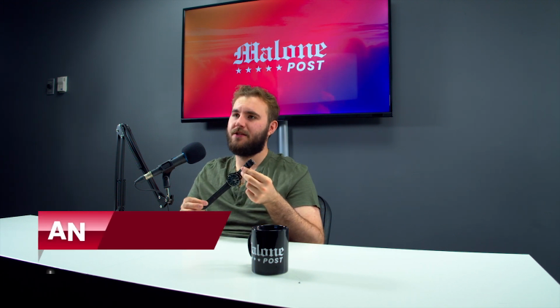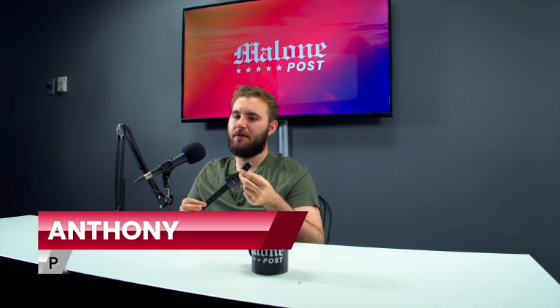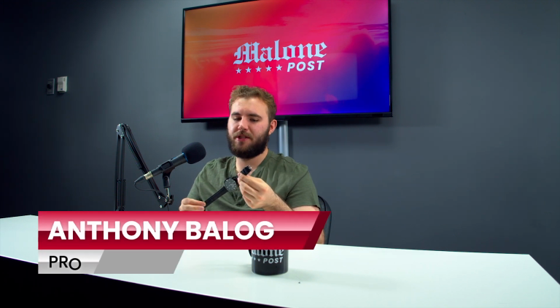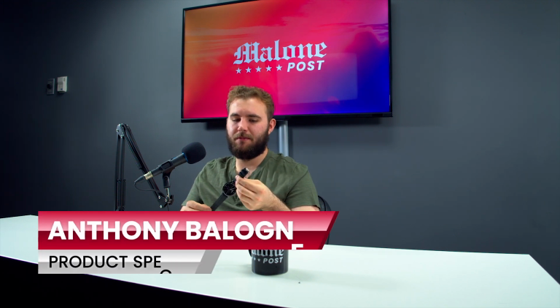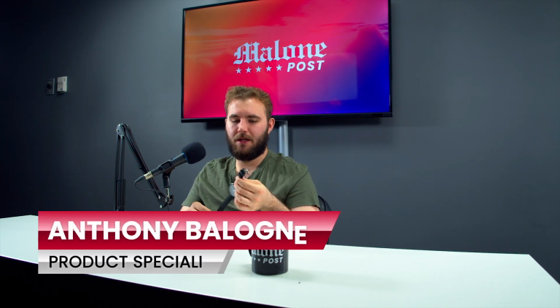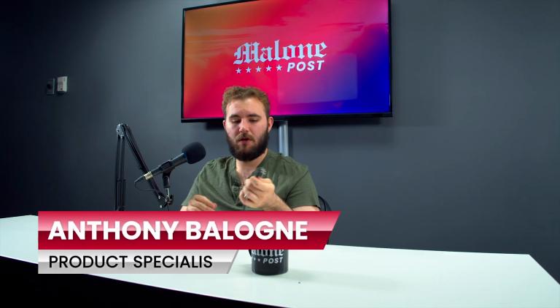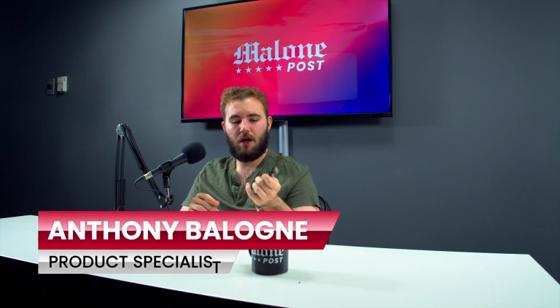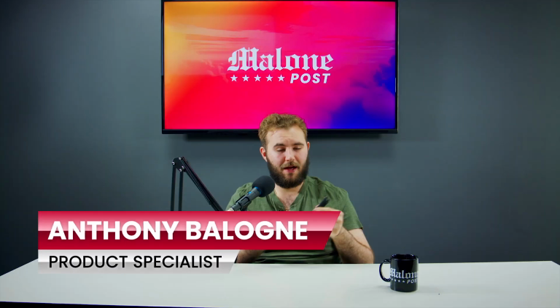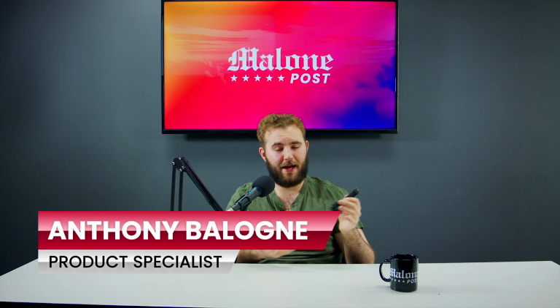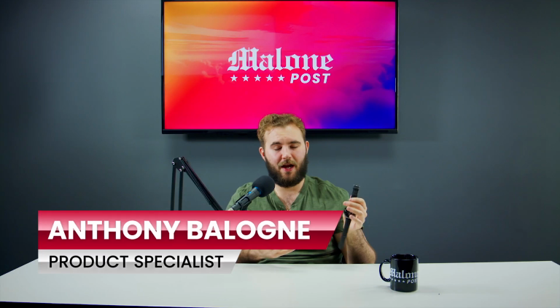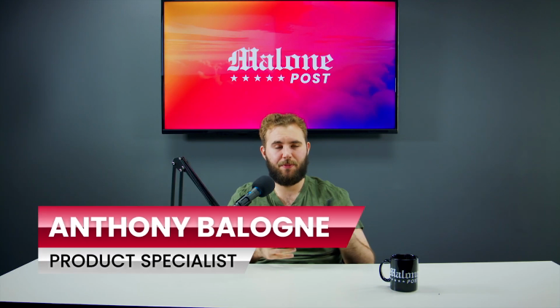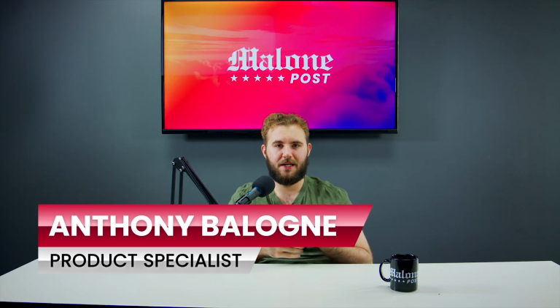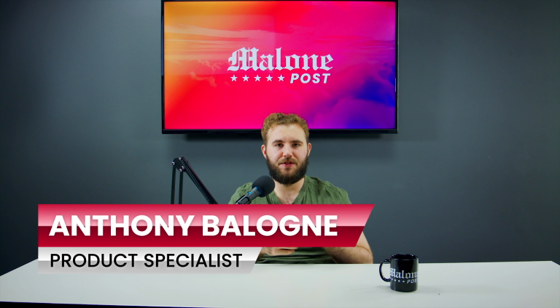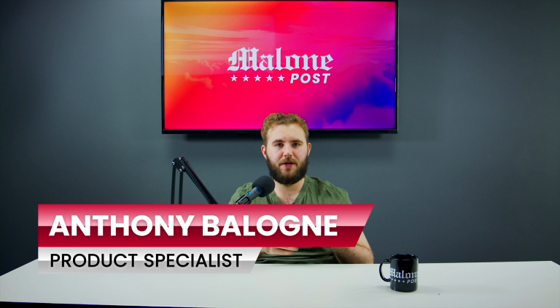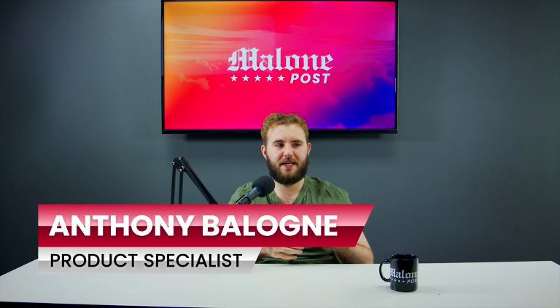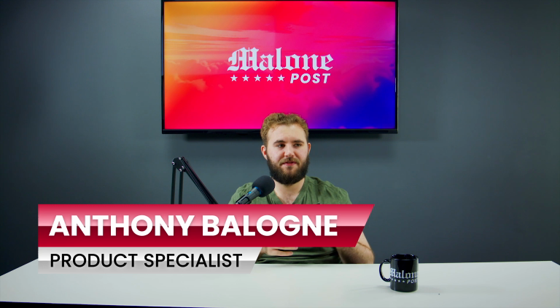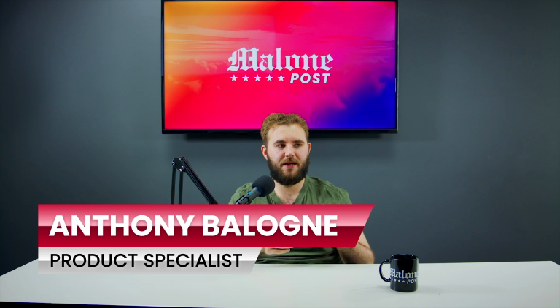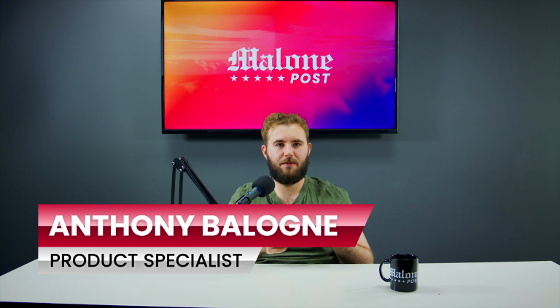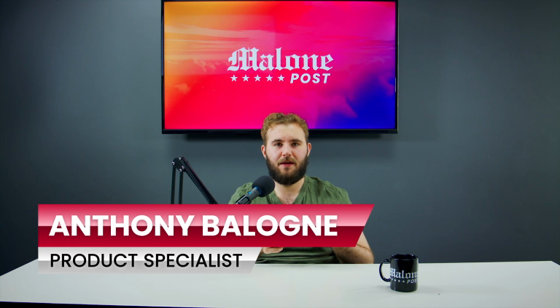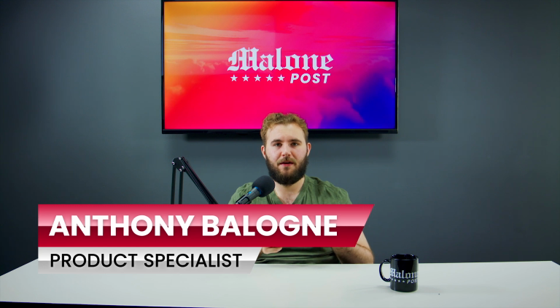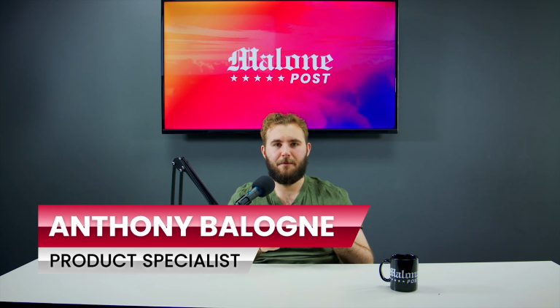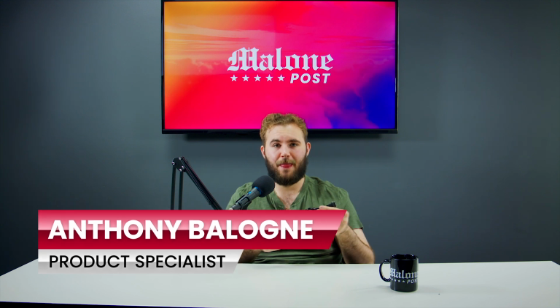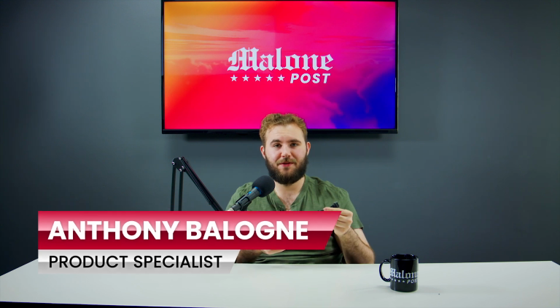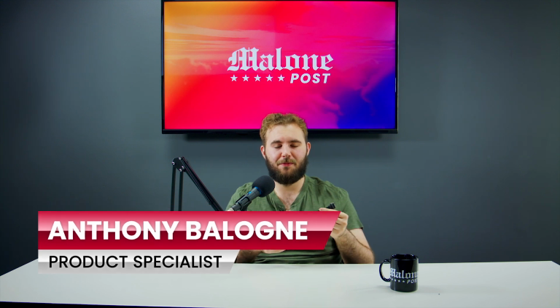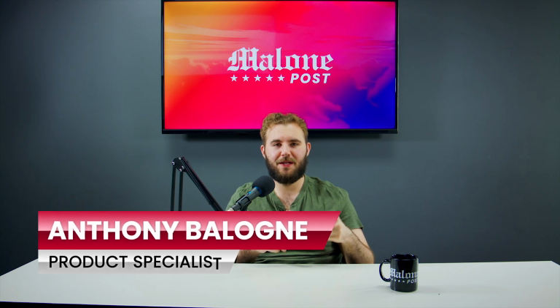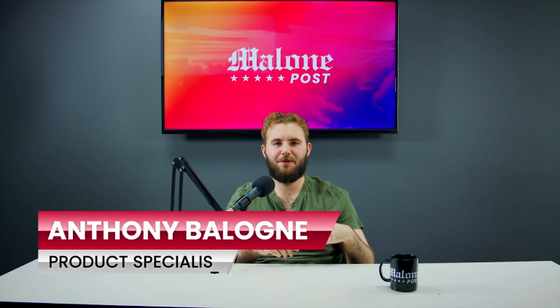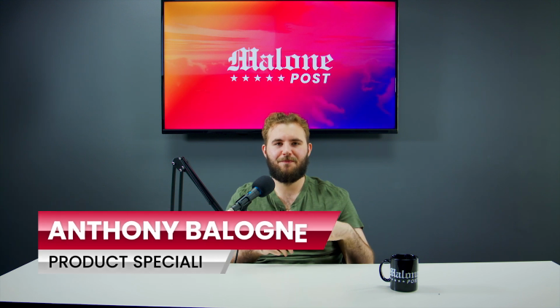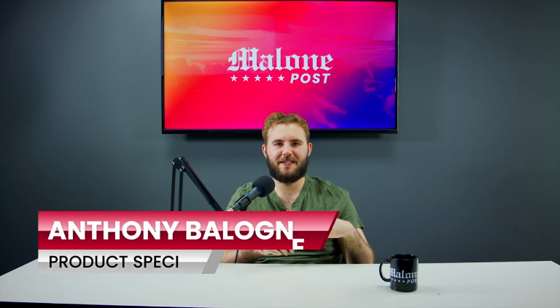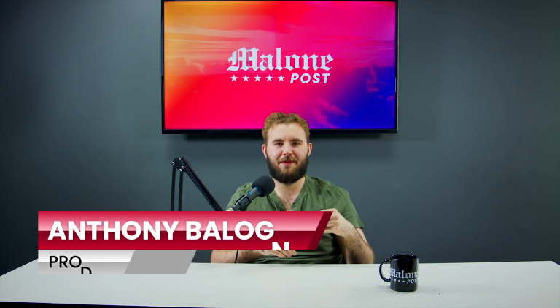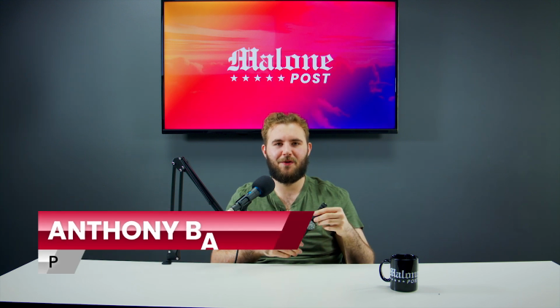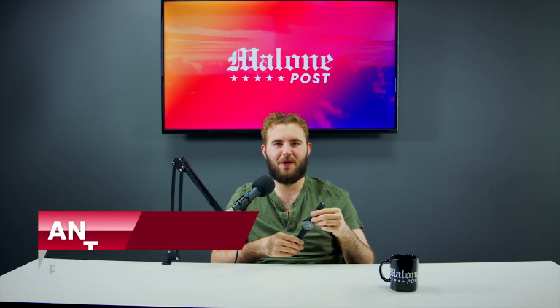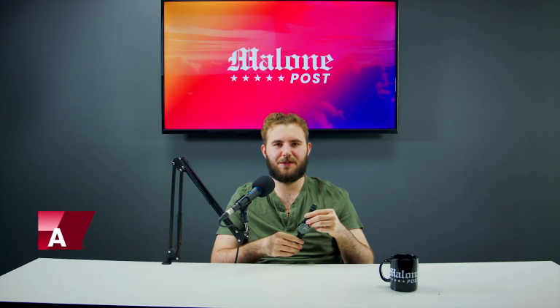If you are interested in picking up this watch, we have it linked in the description down below. I hope you guys enjoyed today's video — I'm Tone Malone, this is Malone Post.